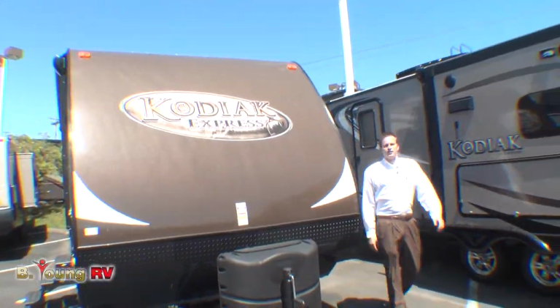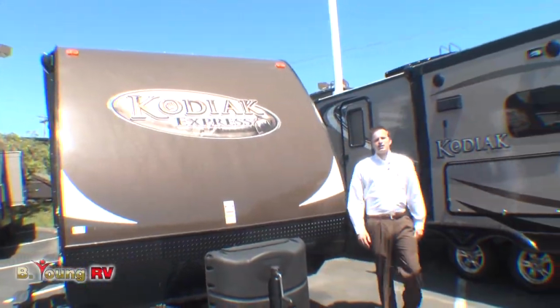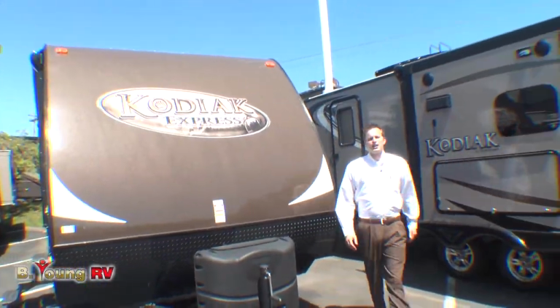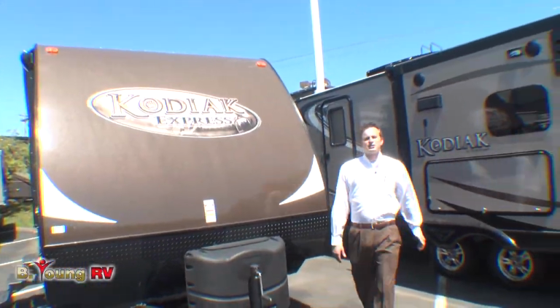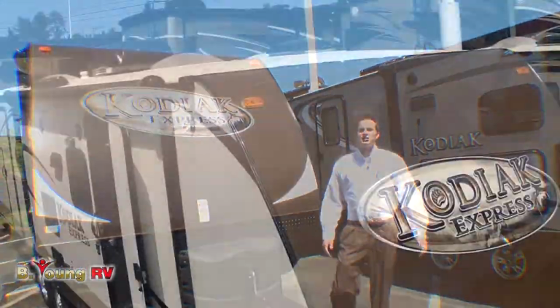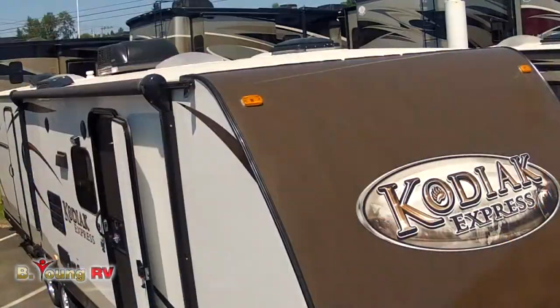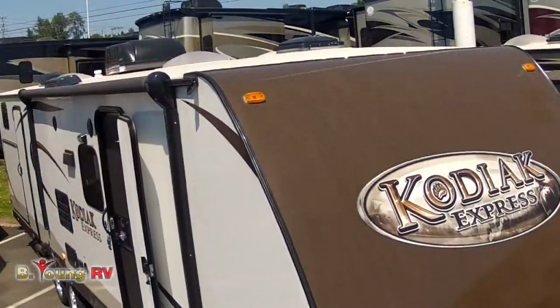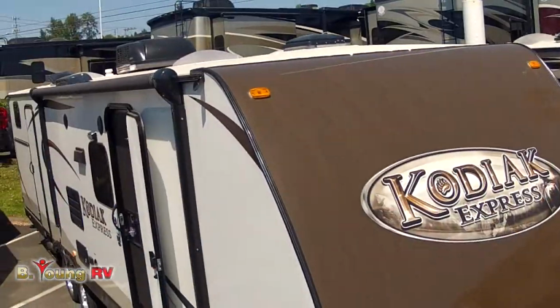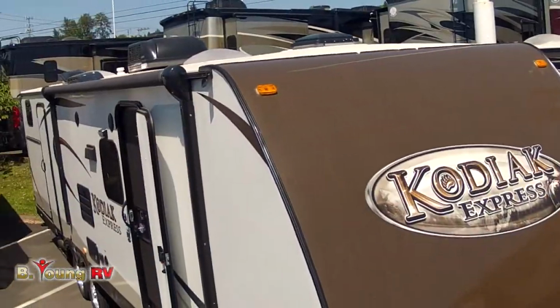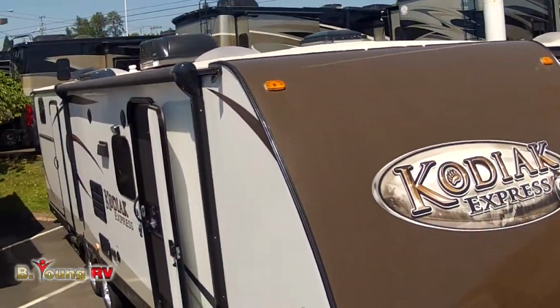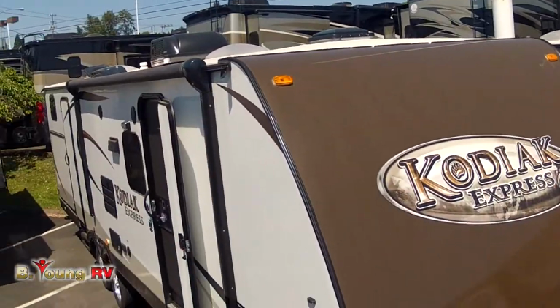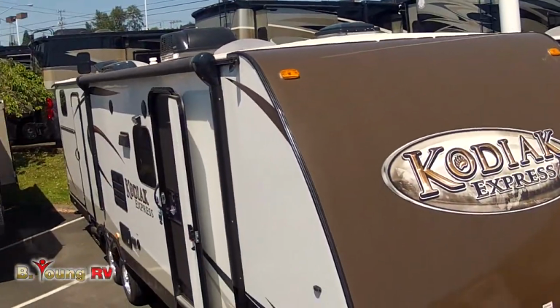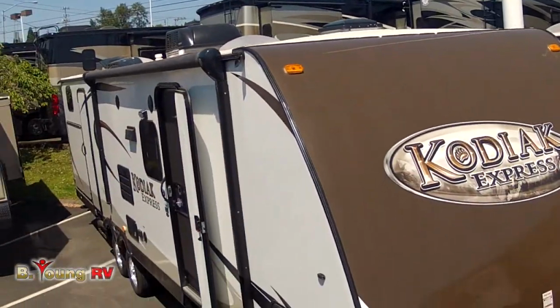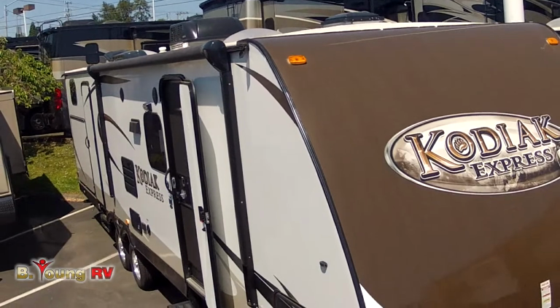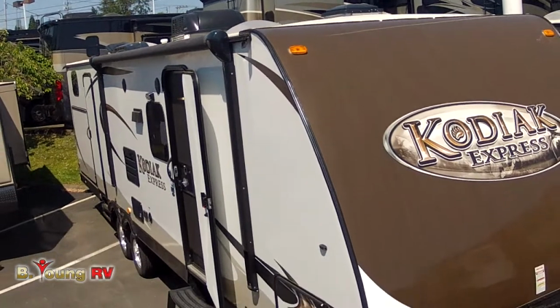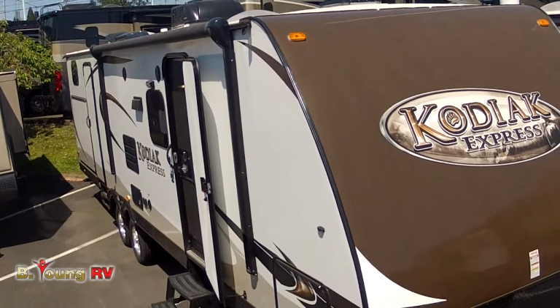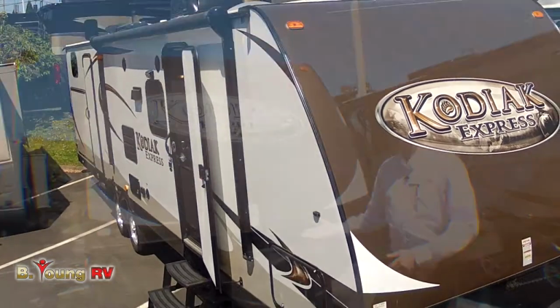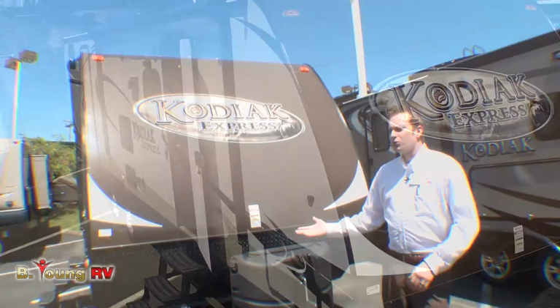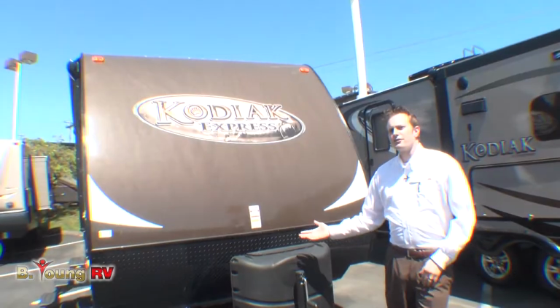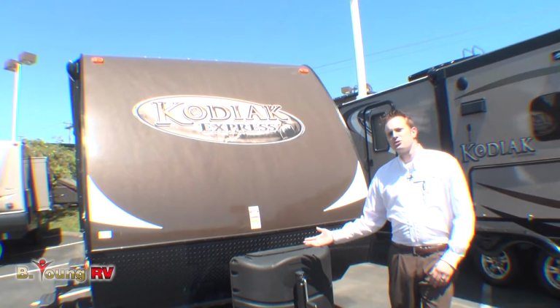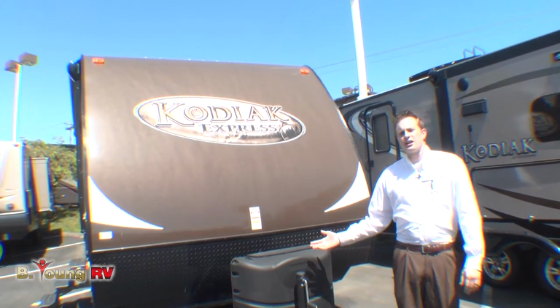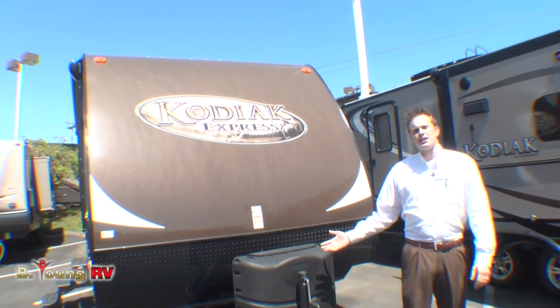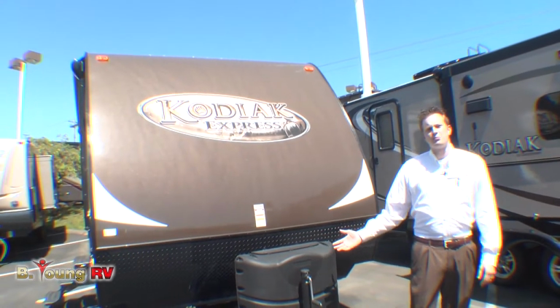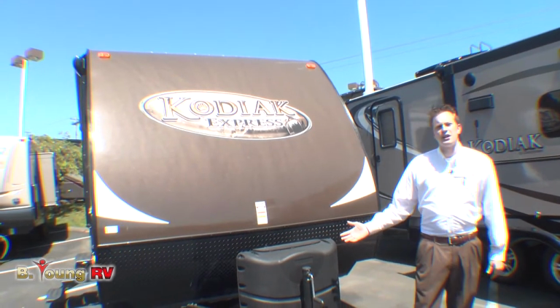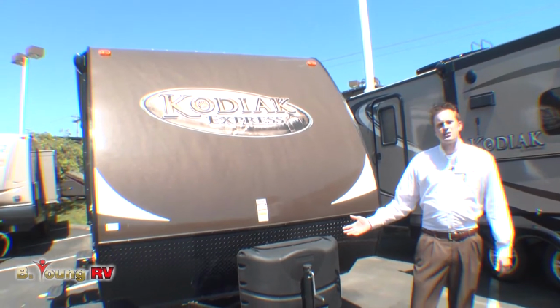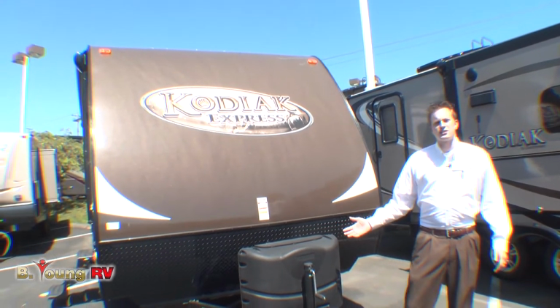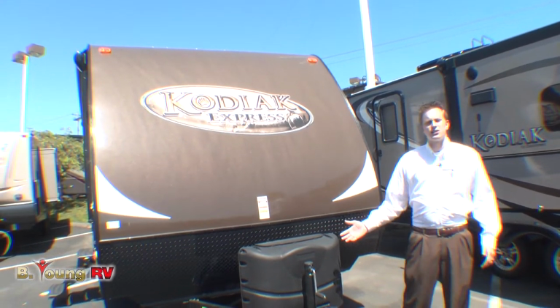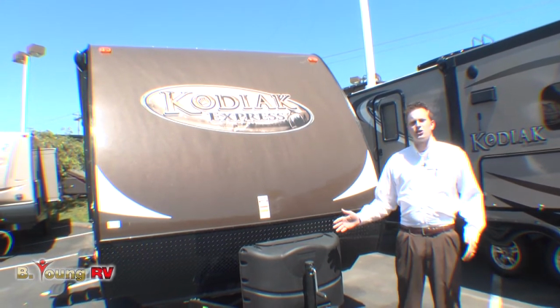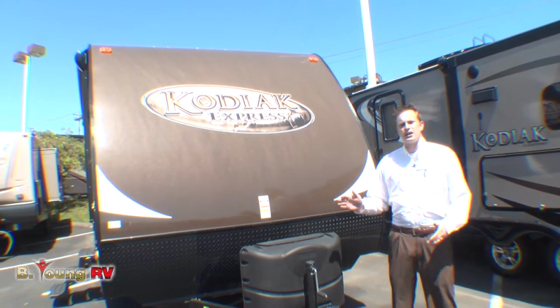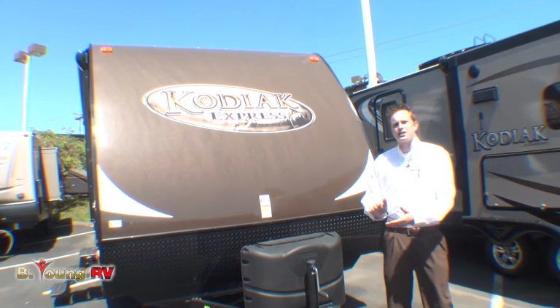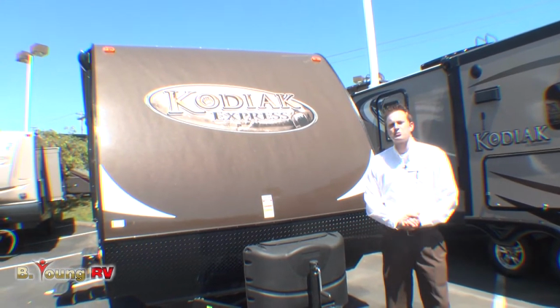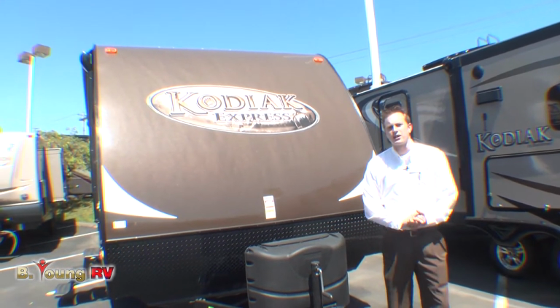Good afternoon. Be Young RV in Milwaukee, Oregon. Here we have a 299 BHSL Kodiak Express.